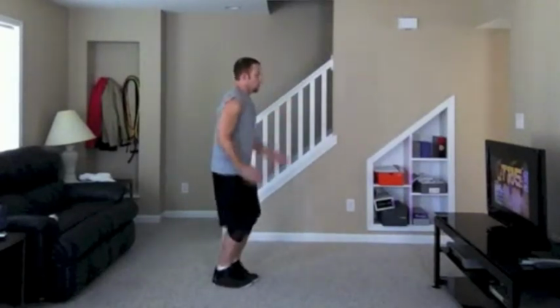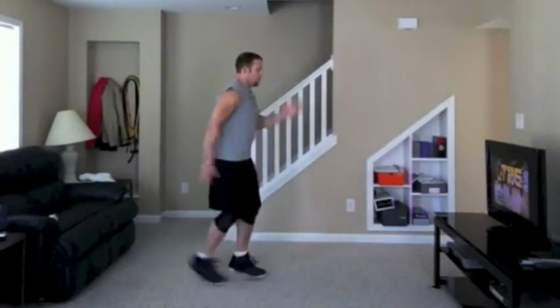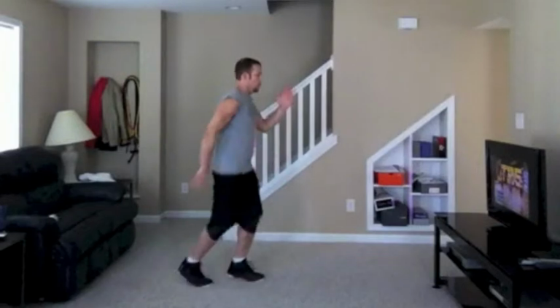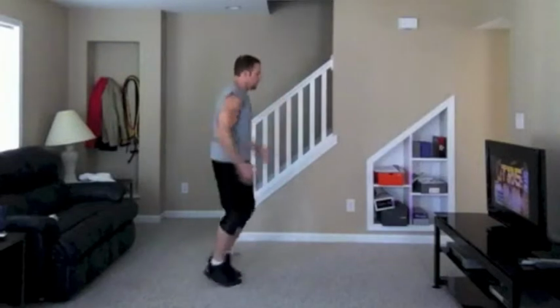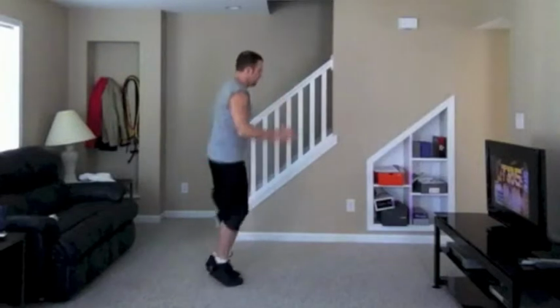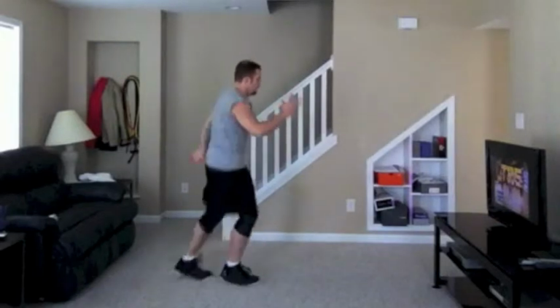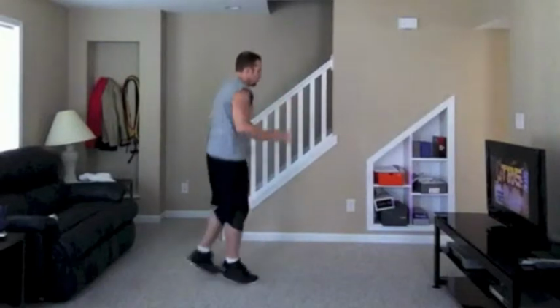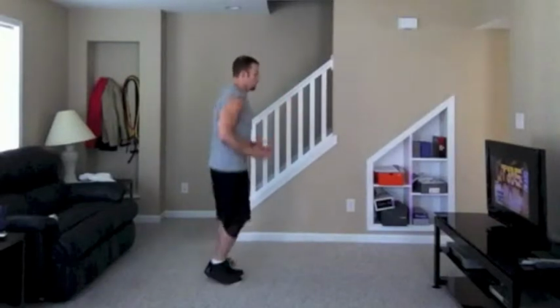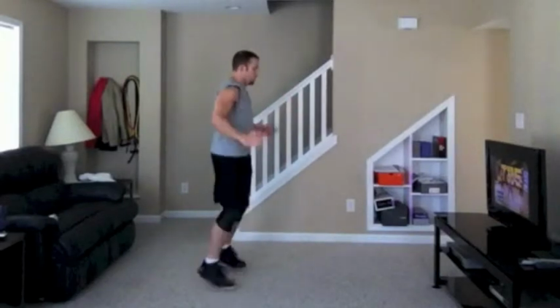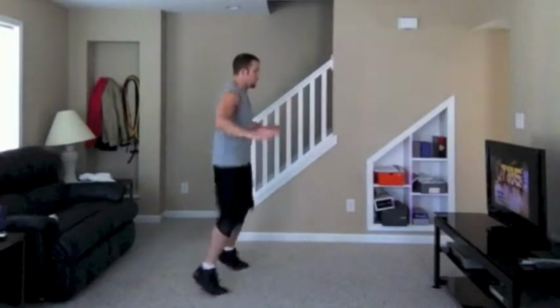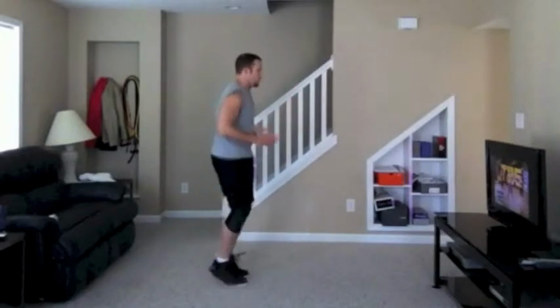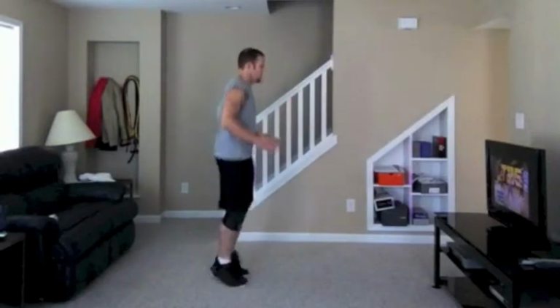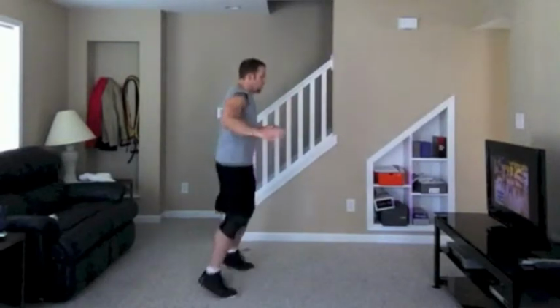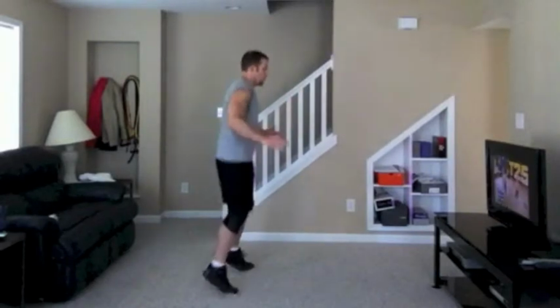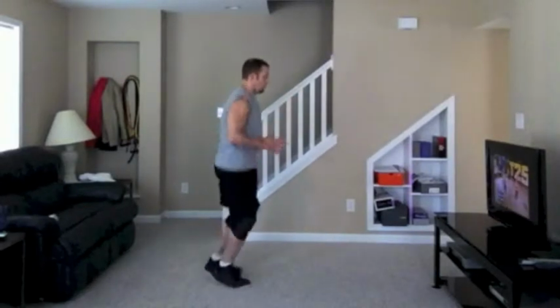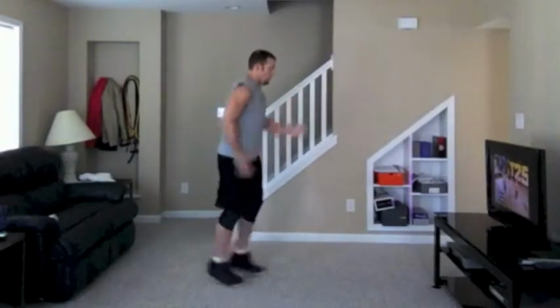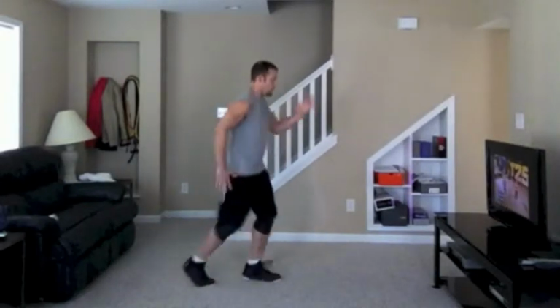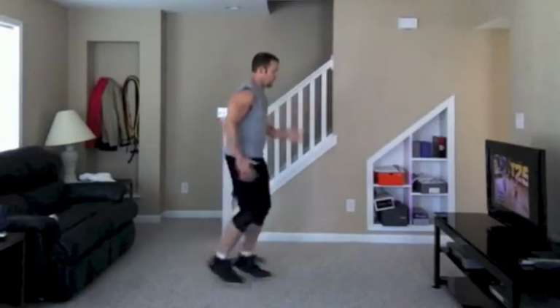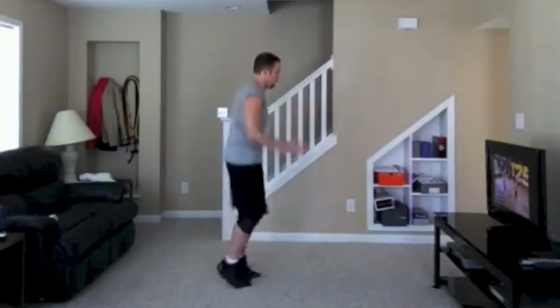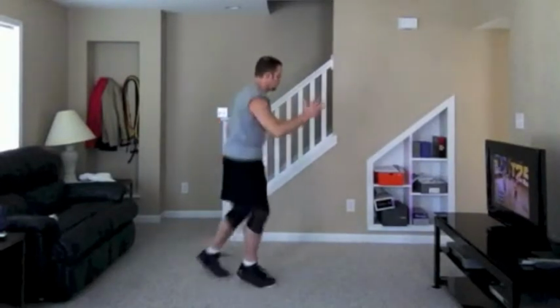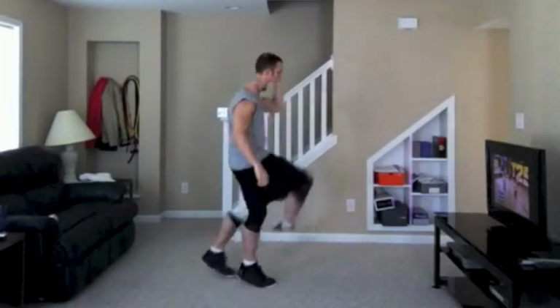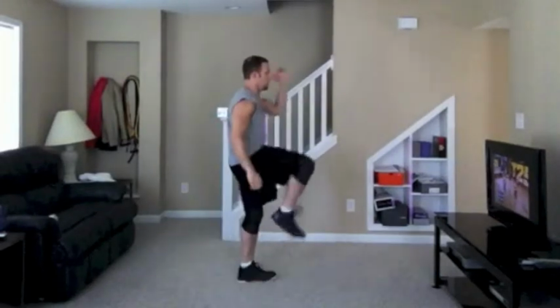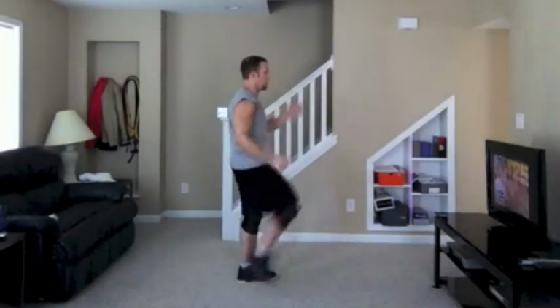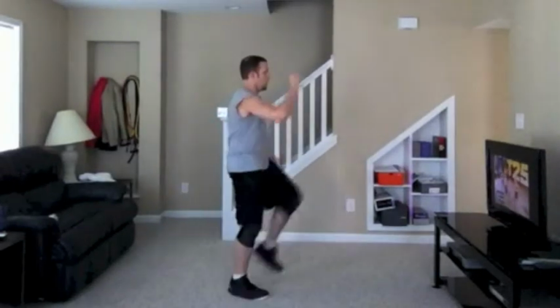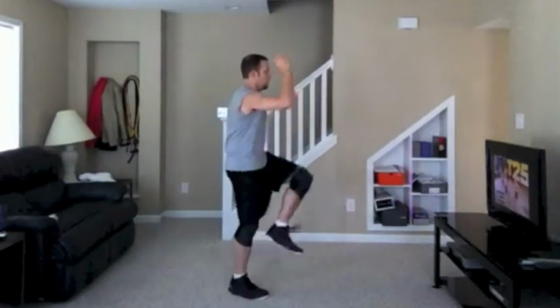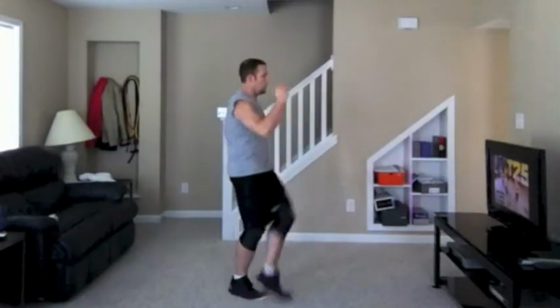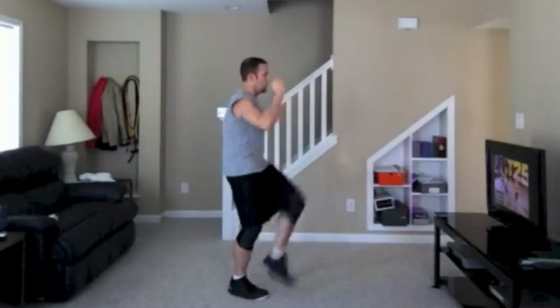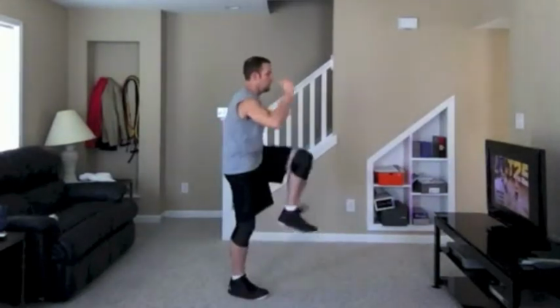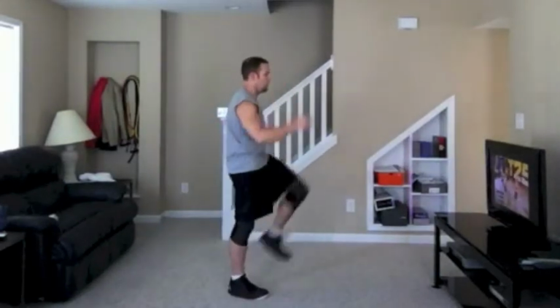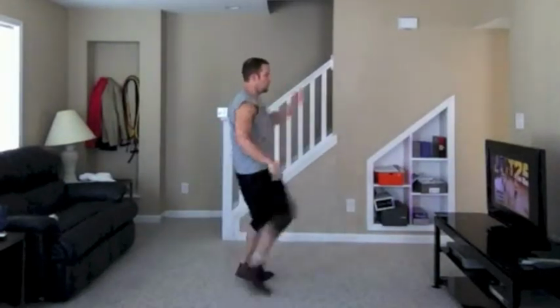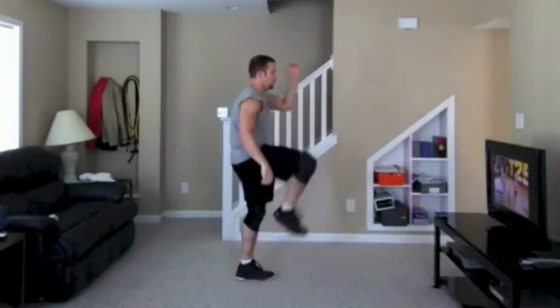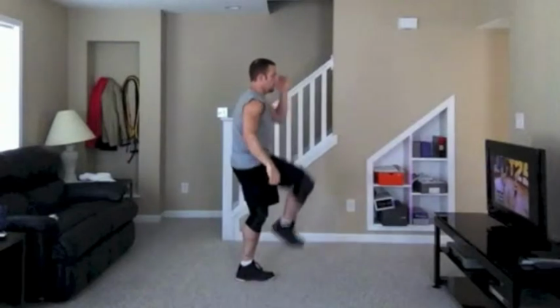Center, back, center, out wide, kind of up, center, out wide — then we're going back to the top.